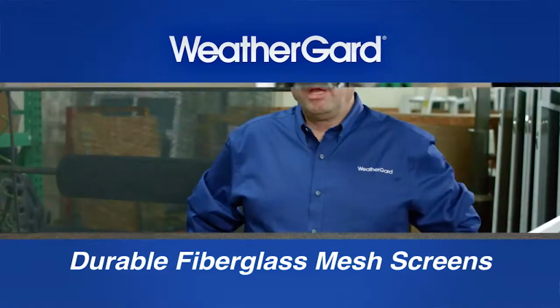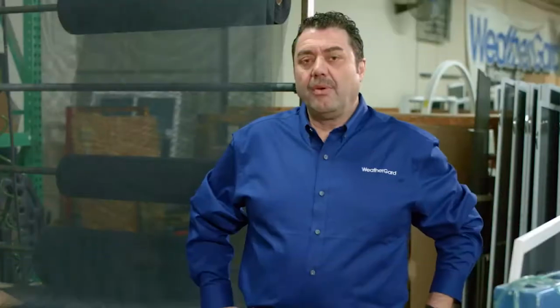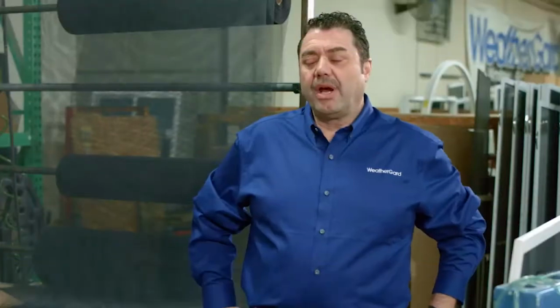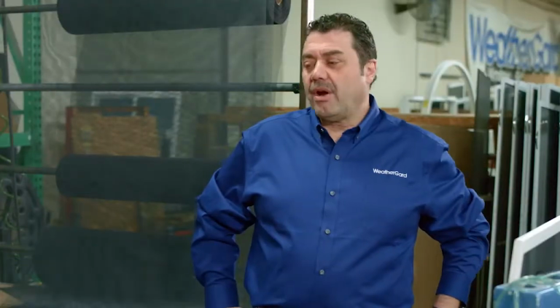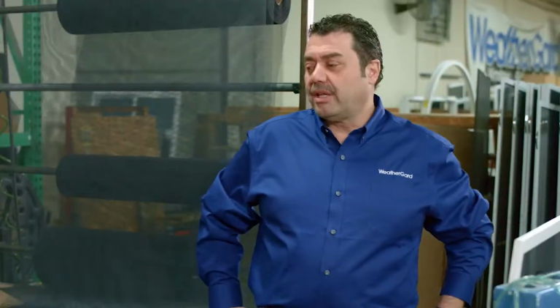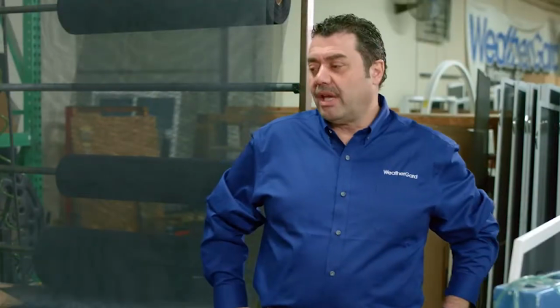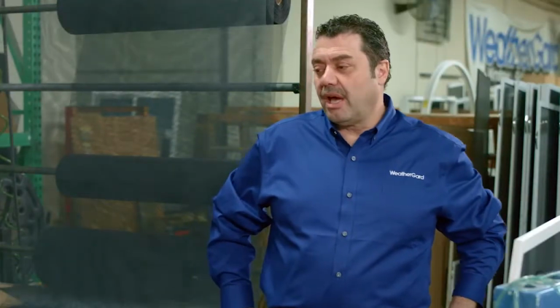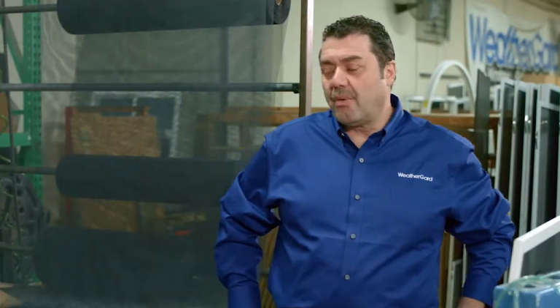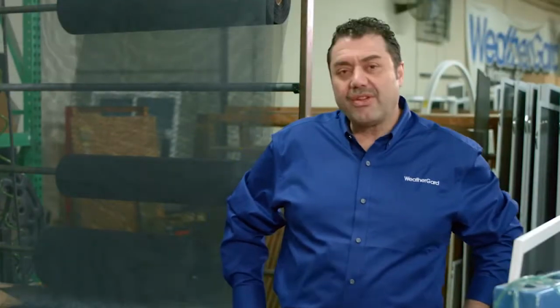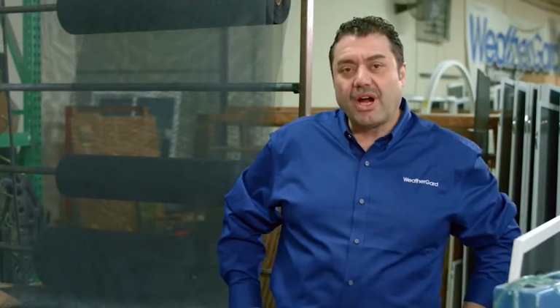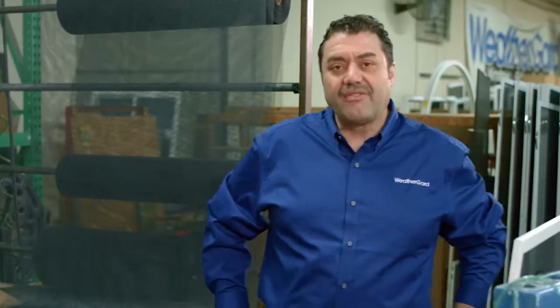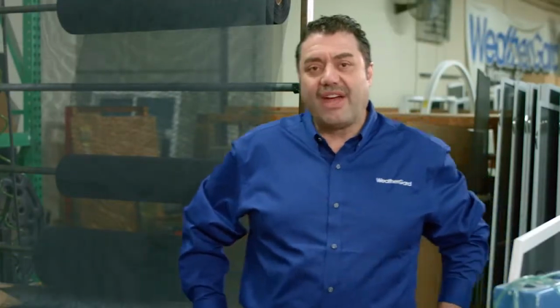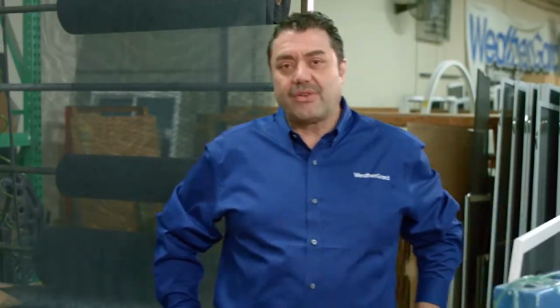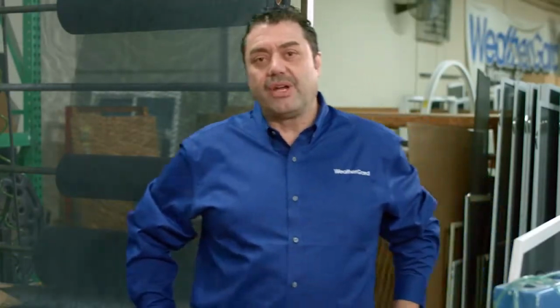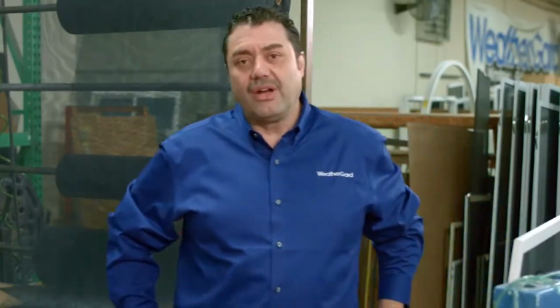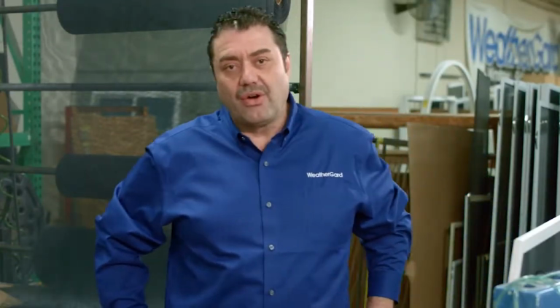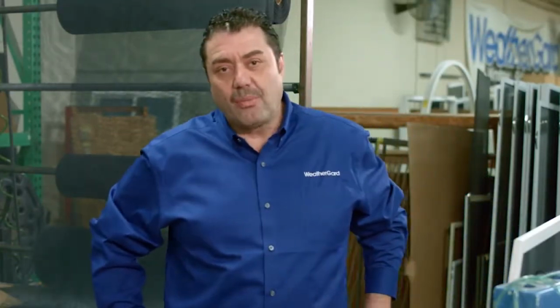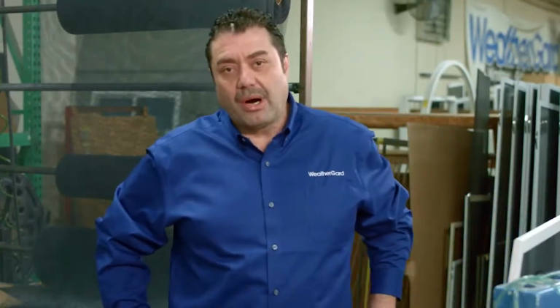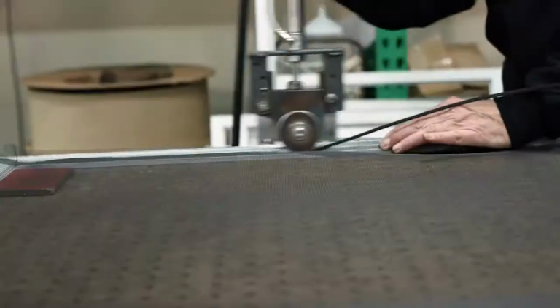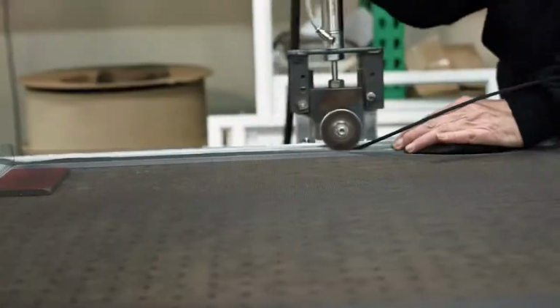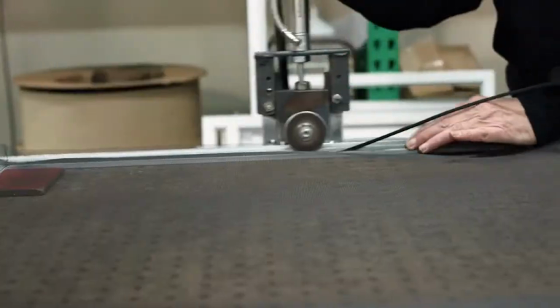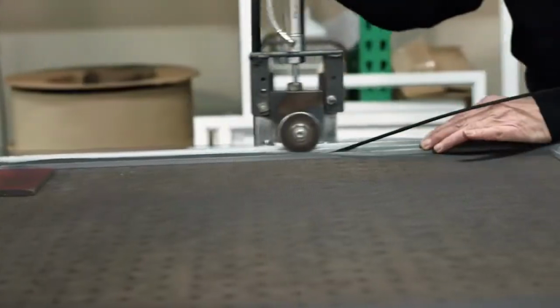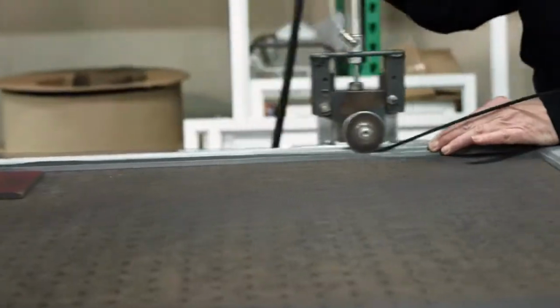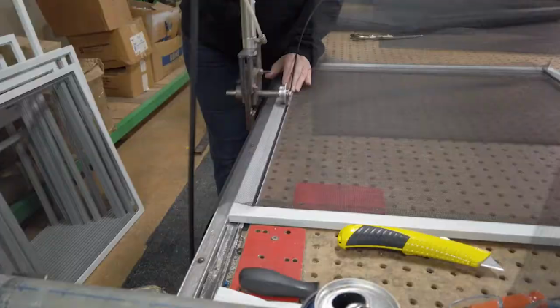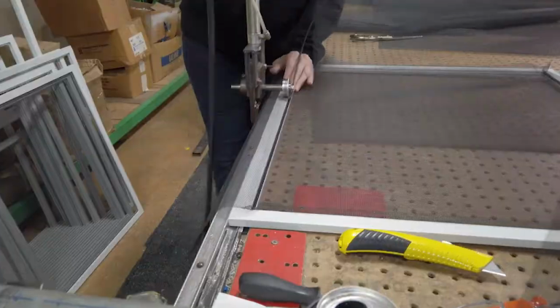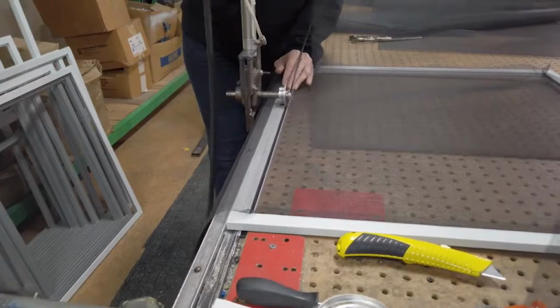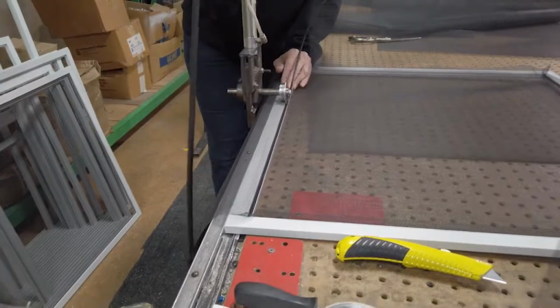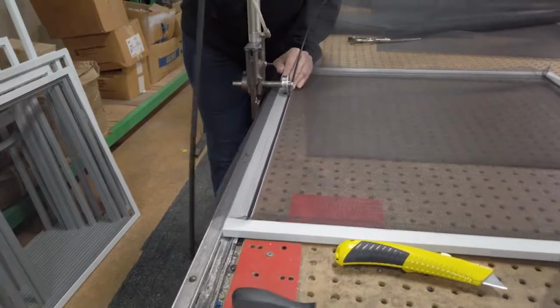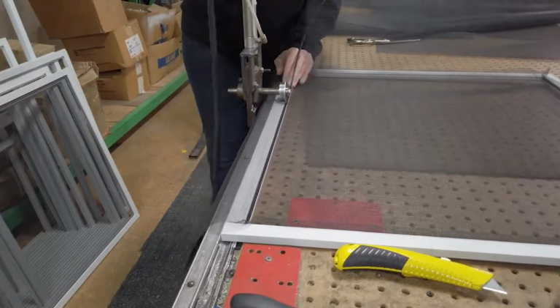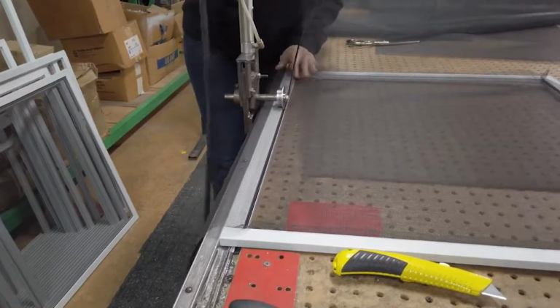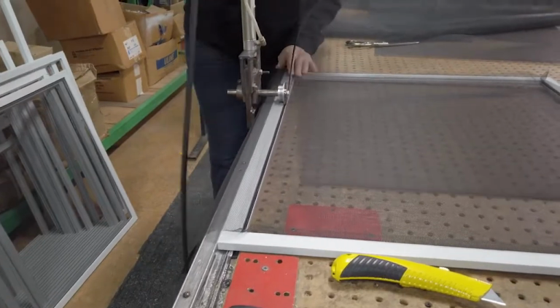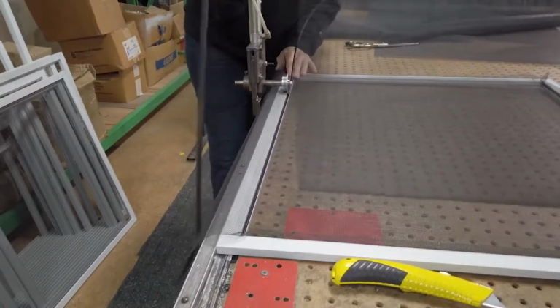Here we are at the Weather Guard factory here in Oak Park. We make our own screens.